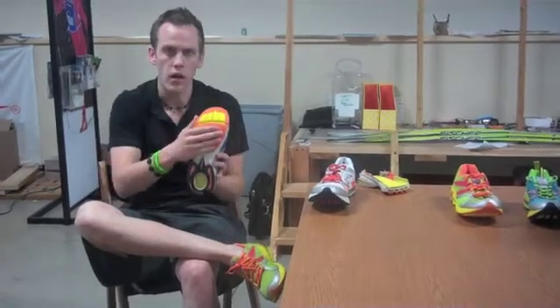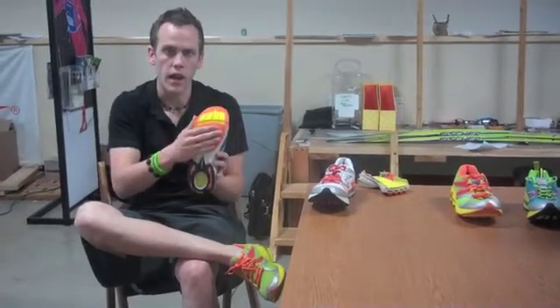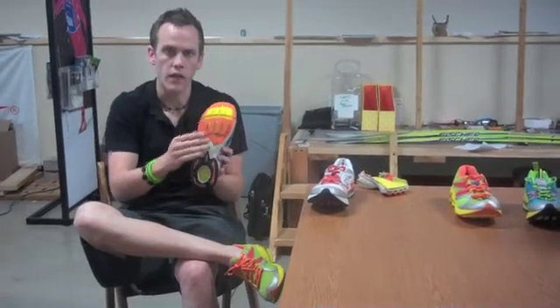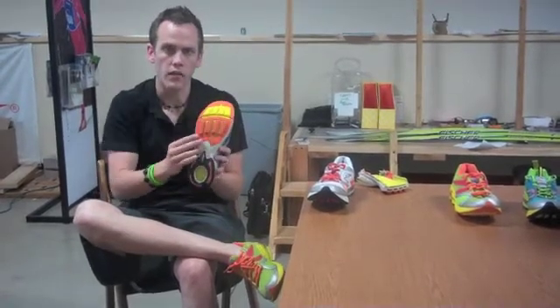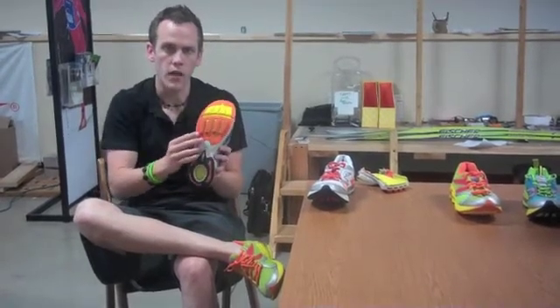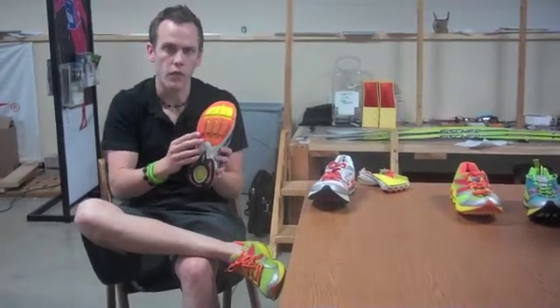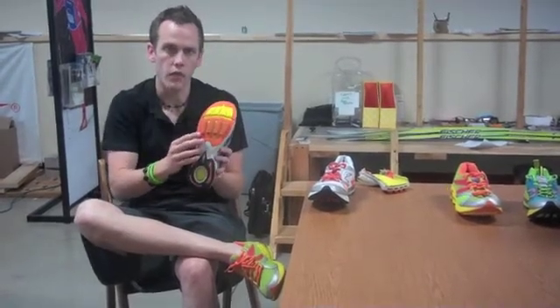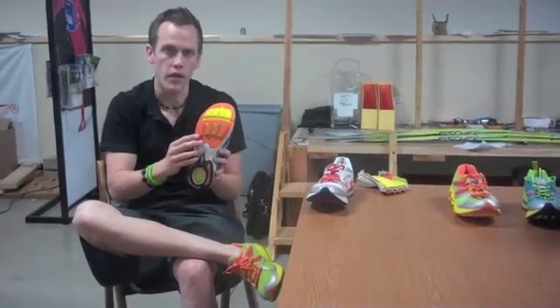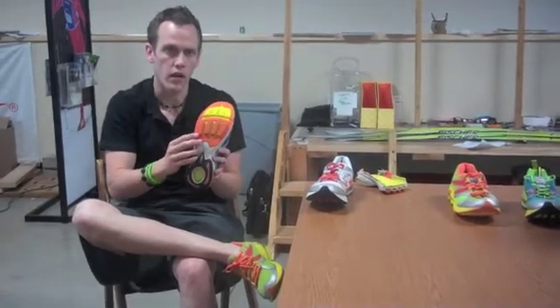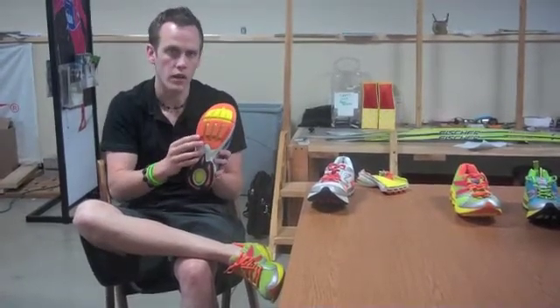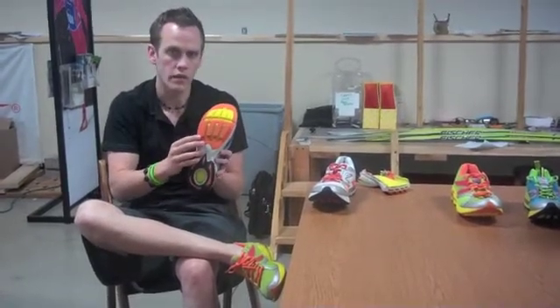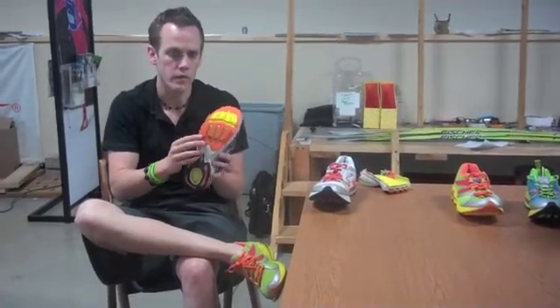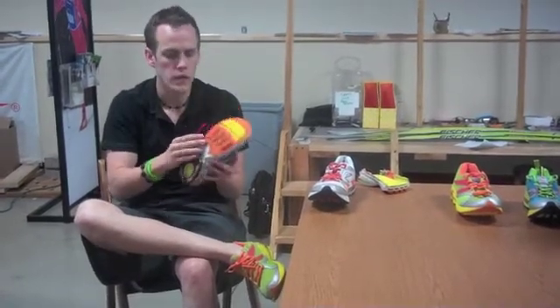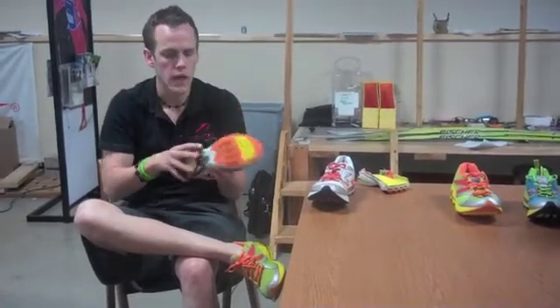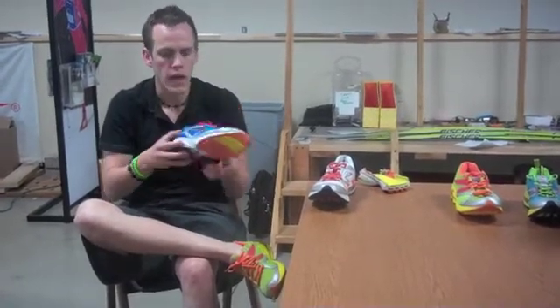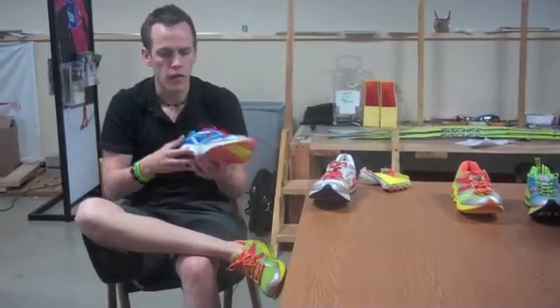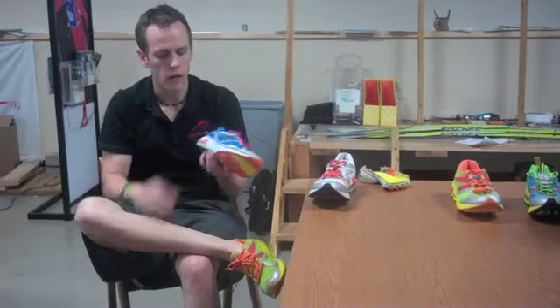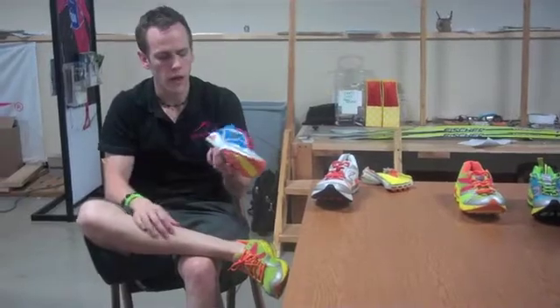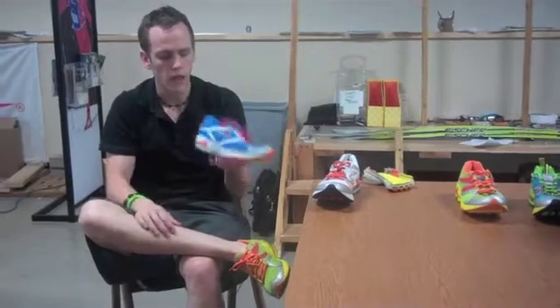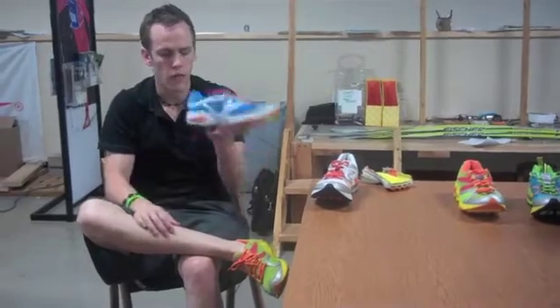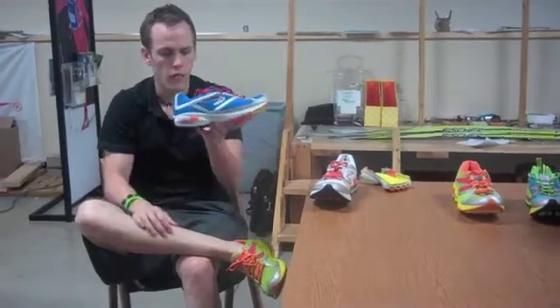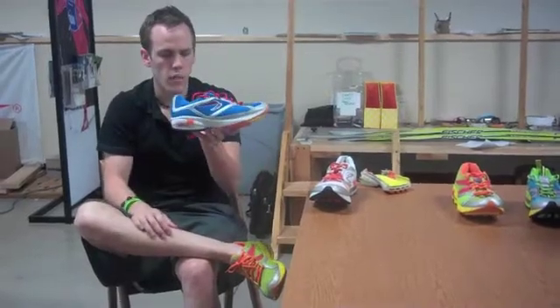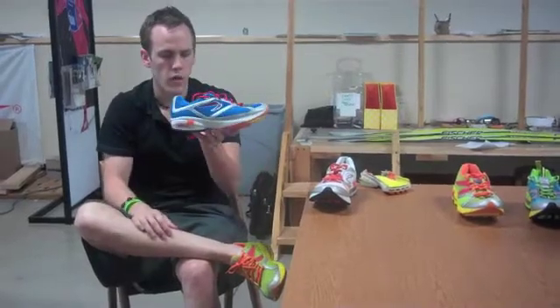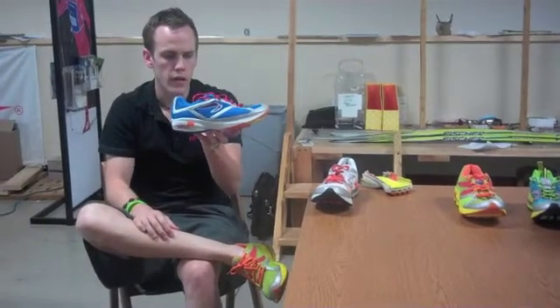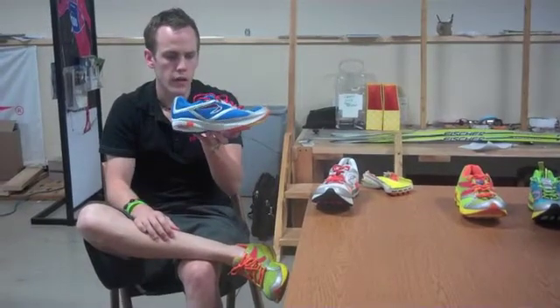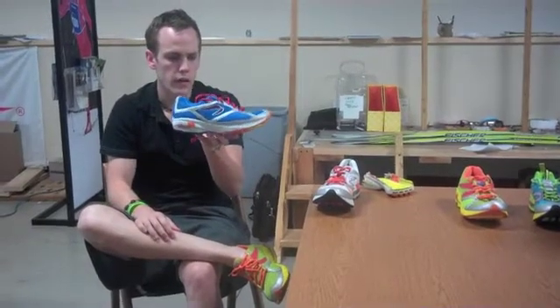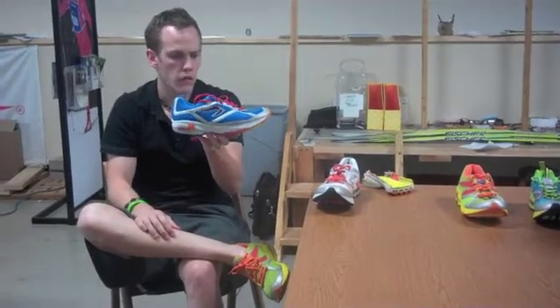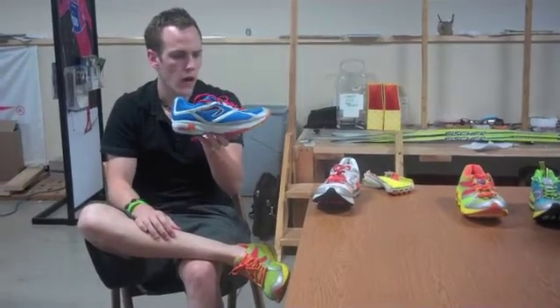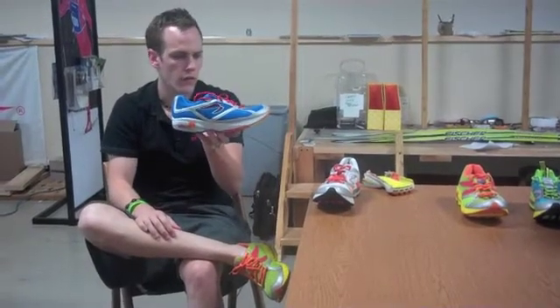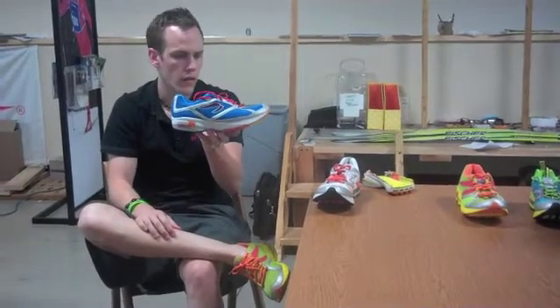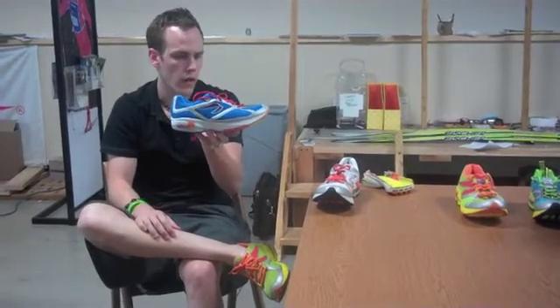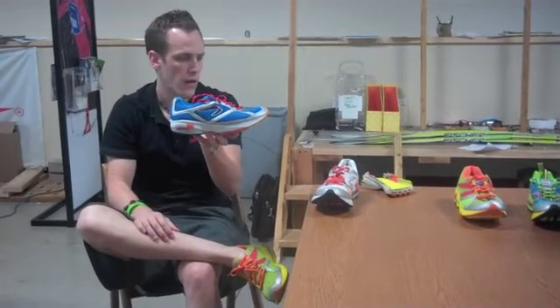All models are going to have that same forefoot technology, and a 3mm heel-toe offset on the Gravity.